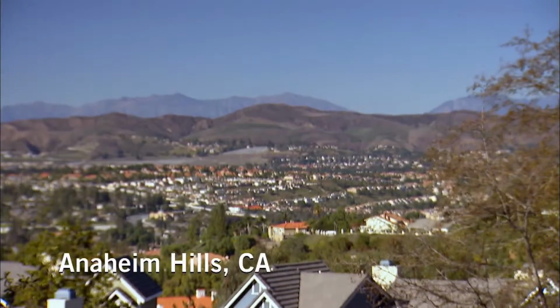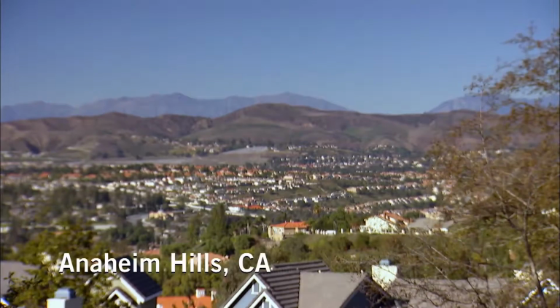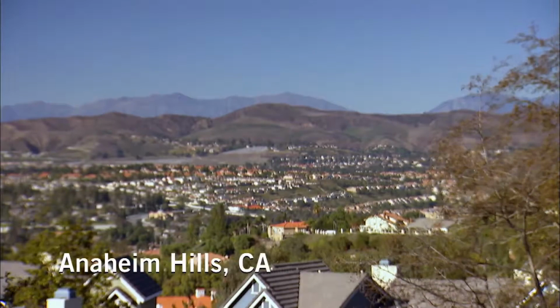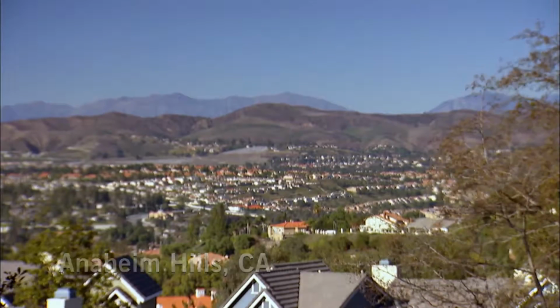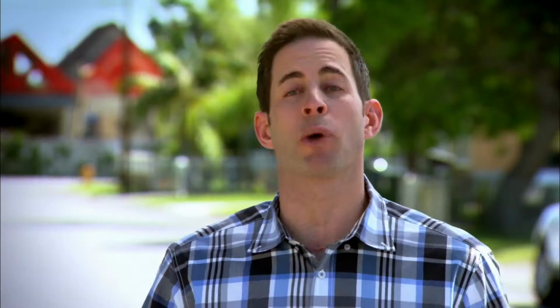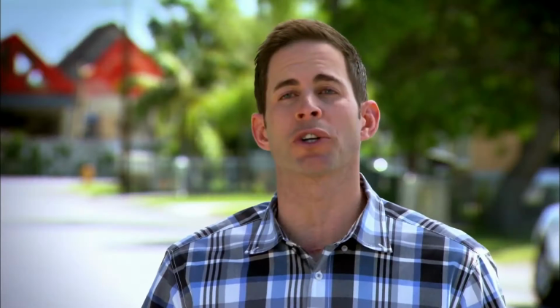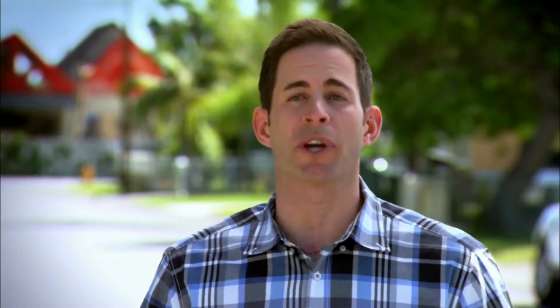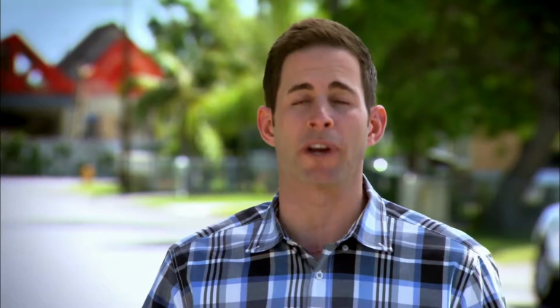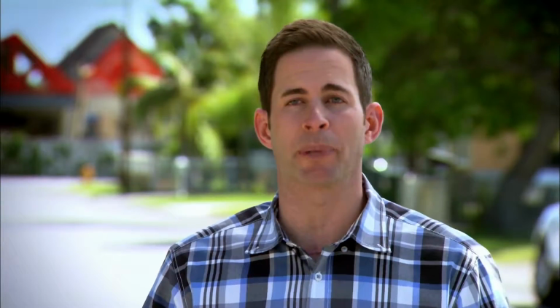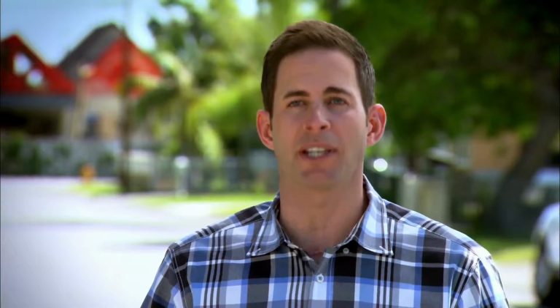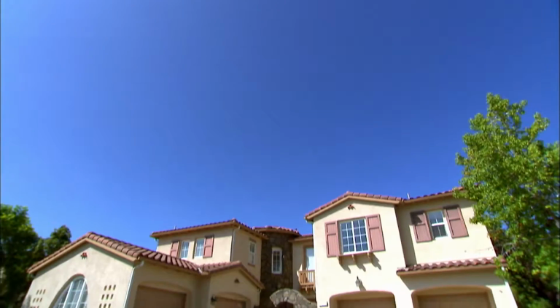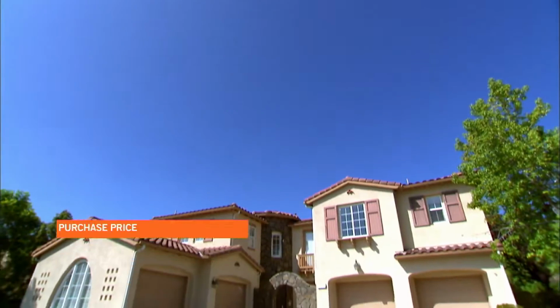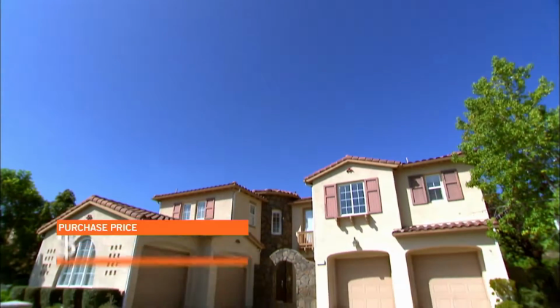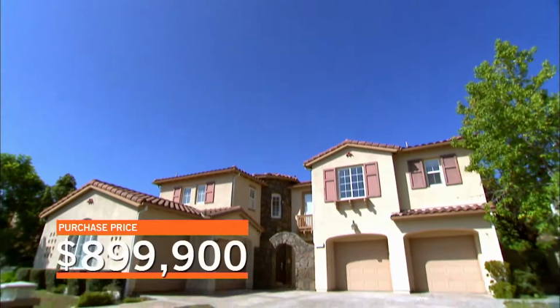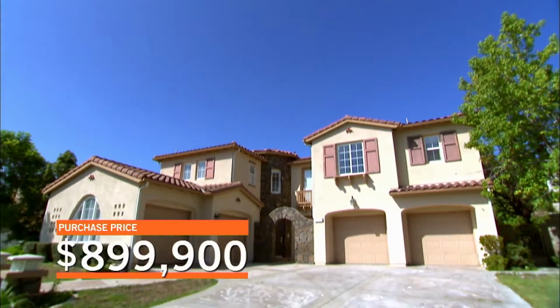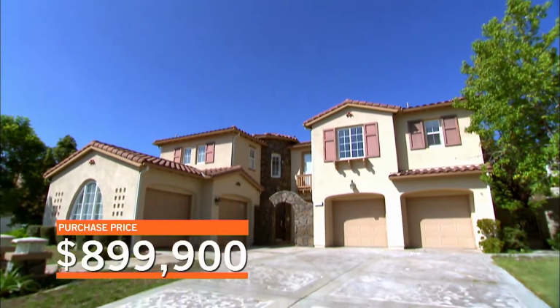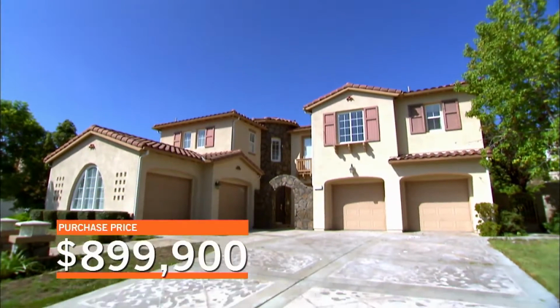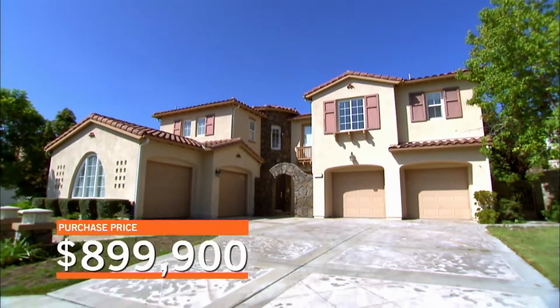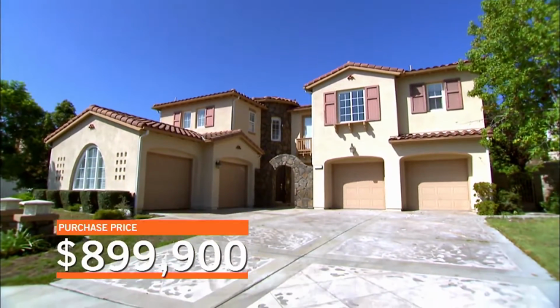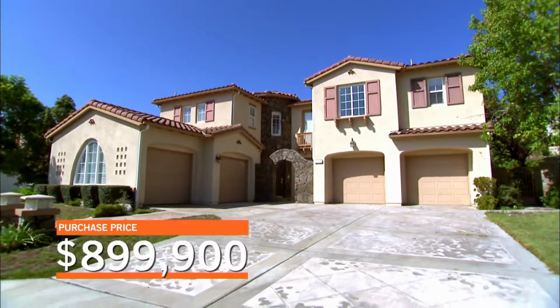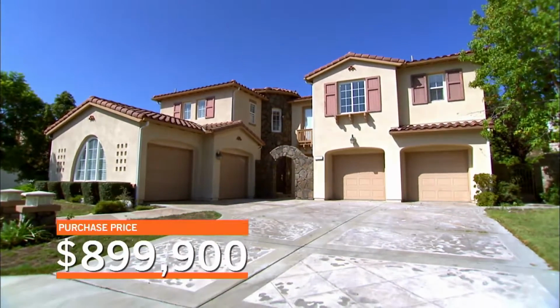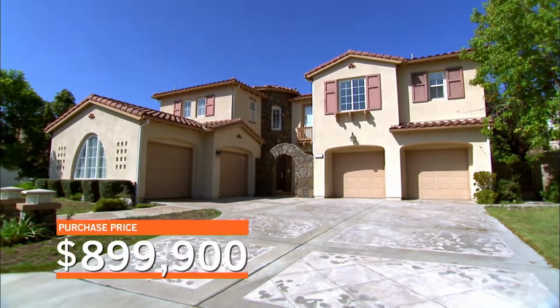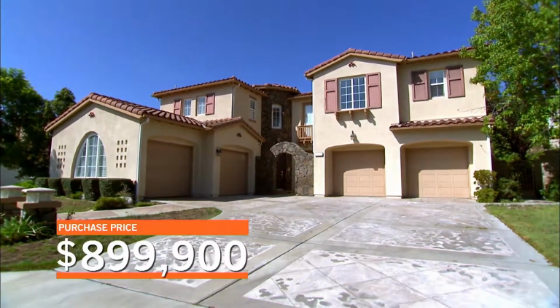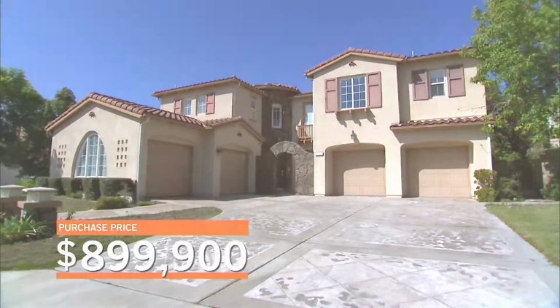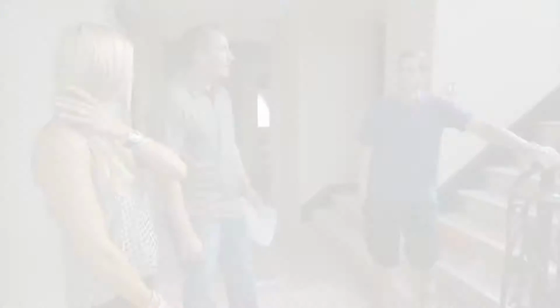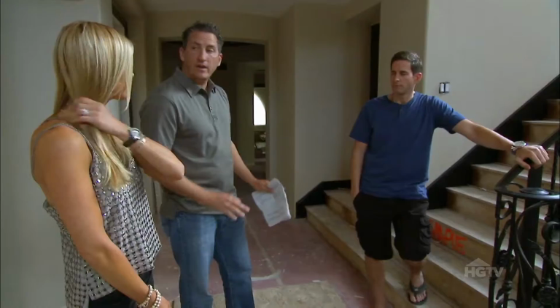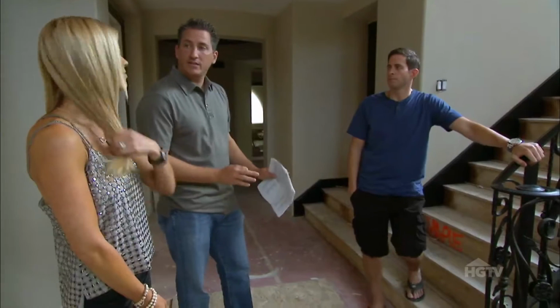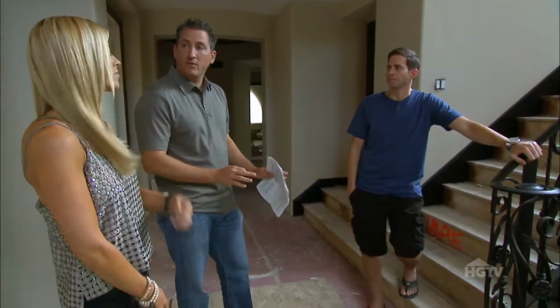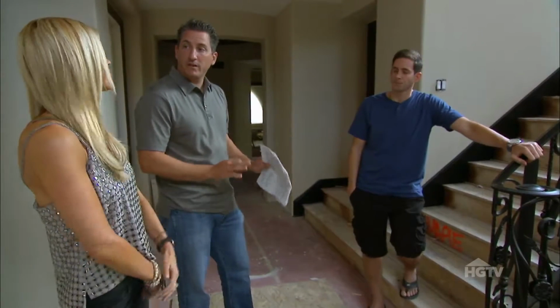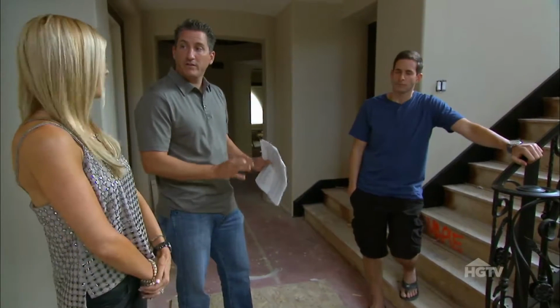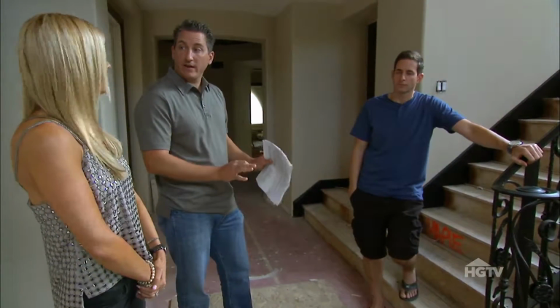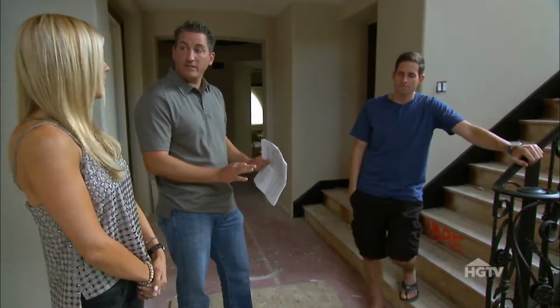Christina and I have partnered with our friend Pete to flip a $900,000 house in Anaheim Hills, California. I'm going to leave it in your hands.